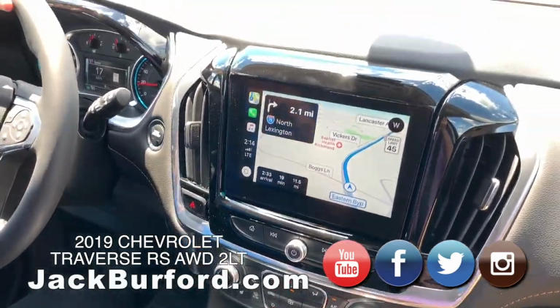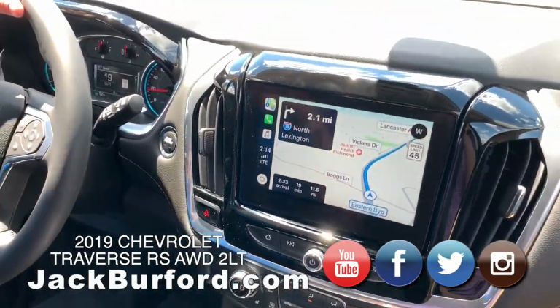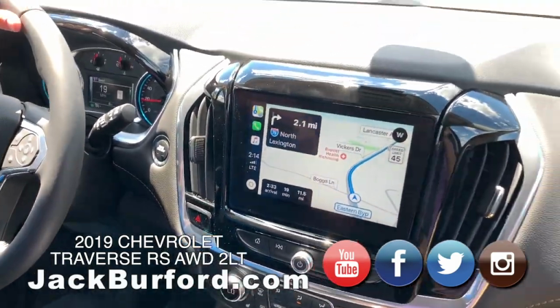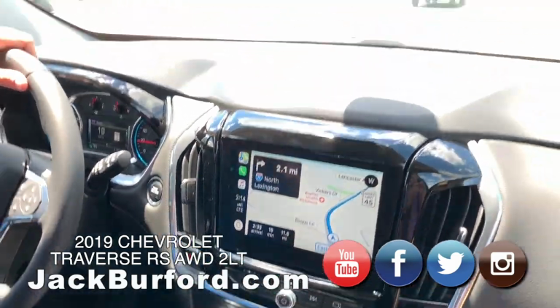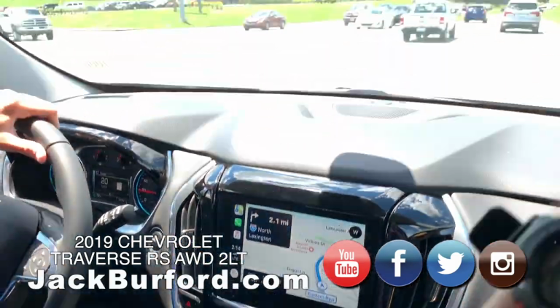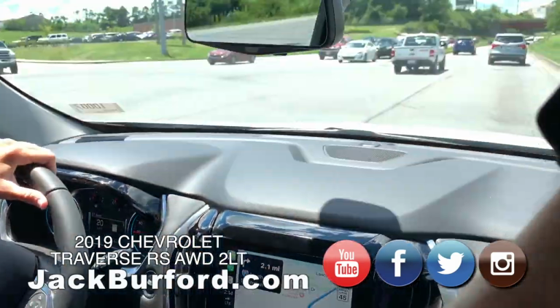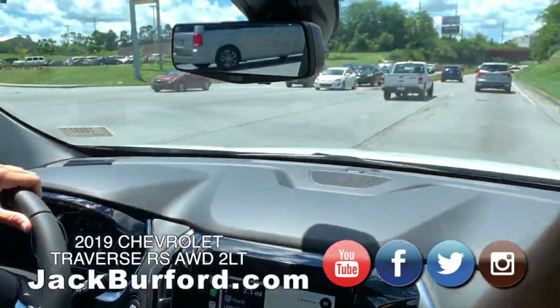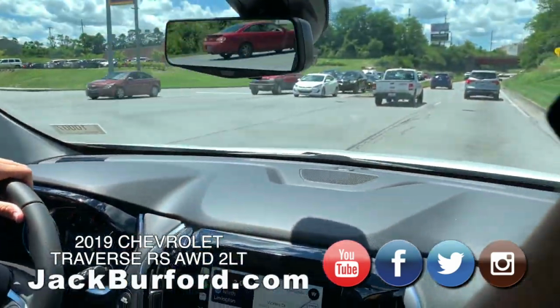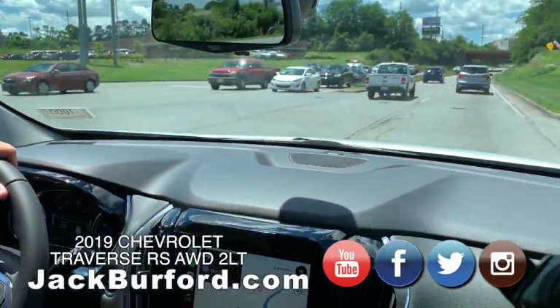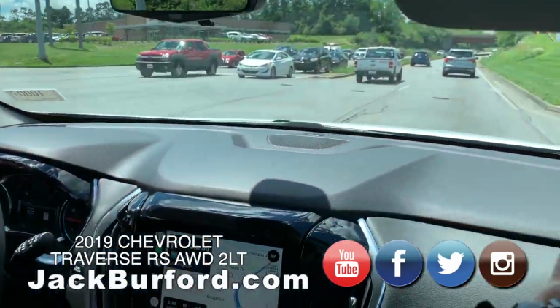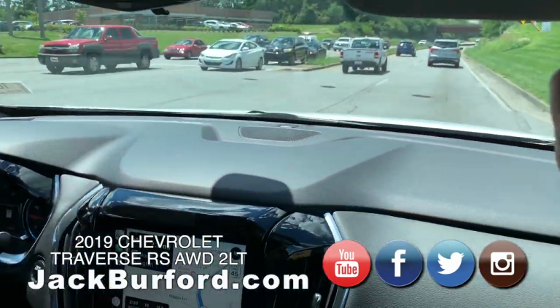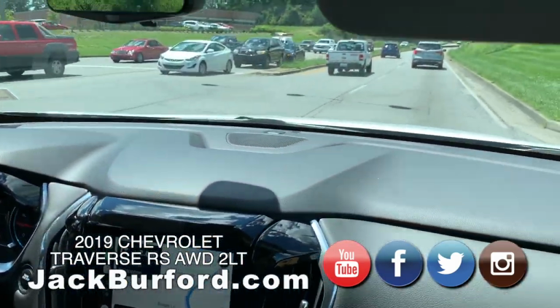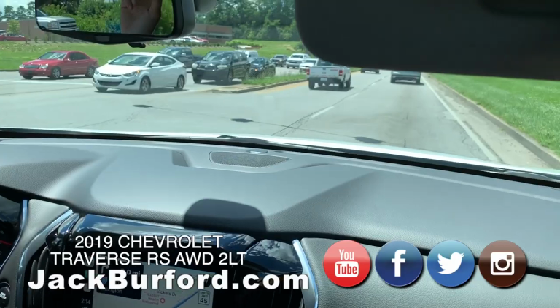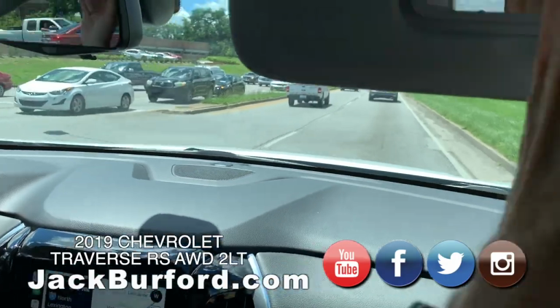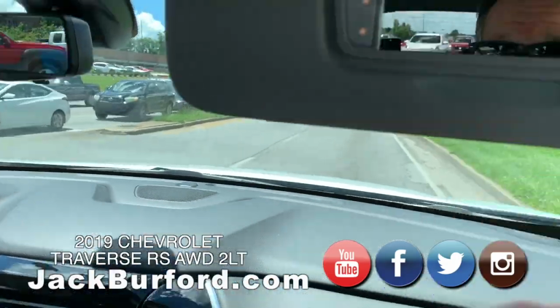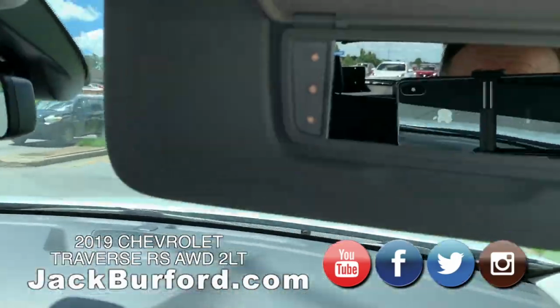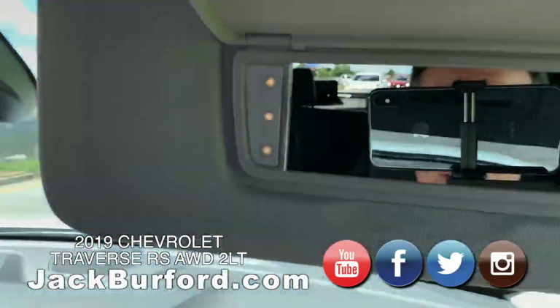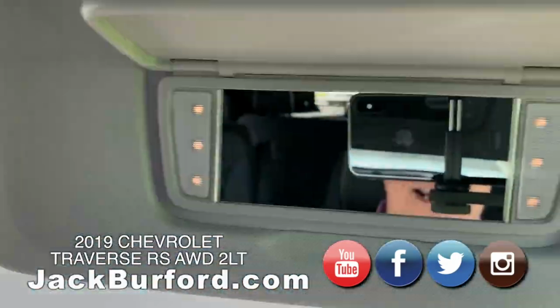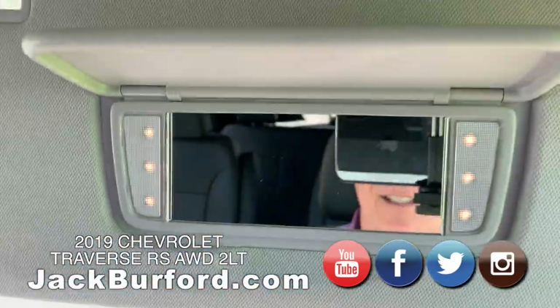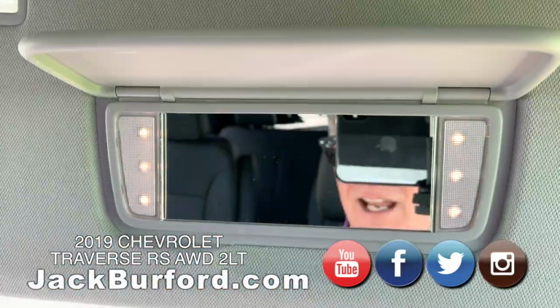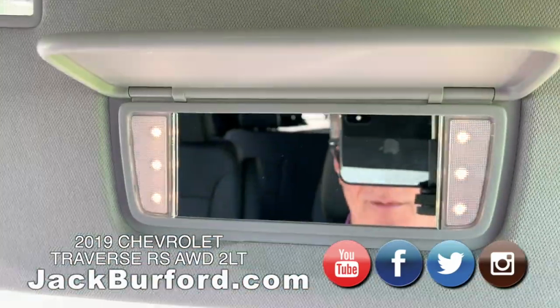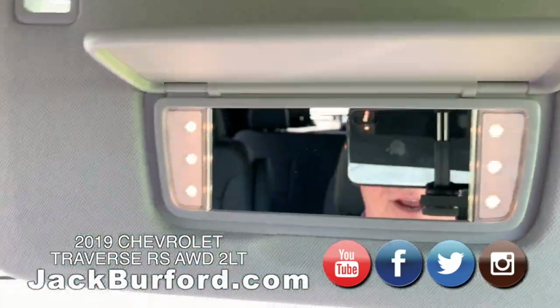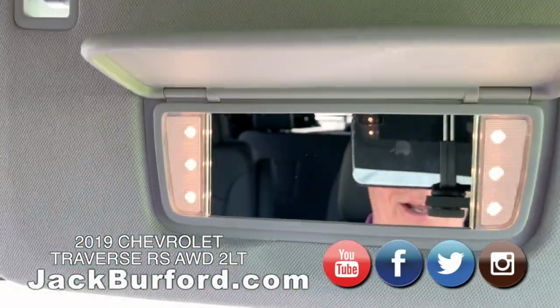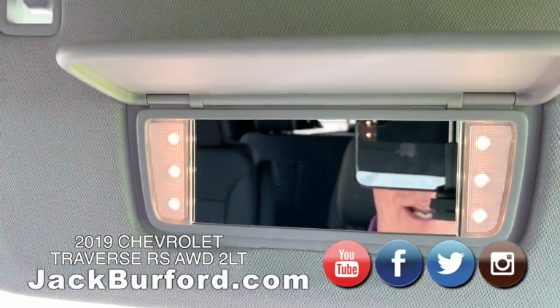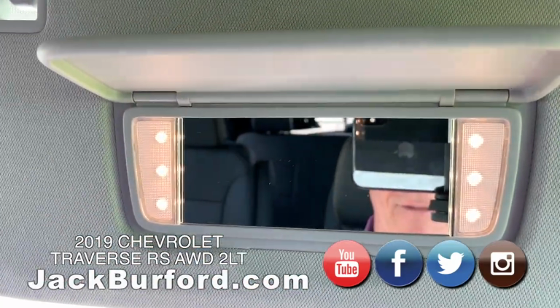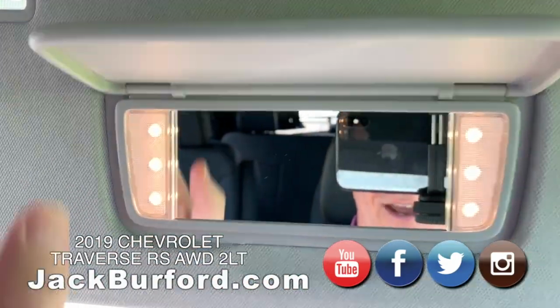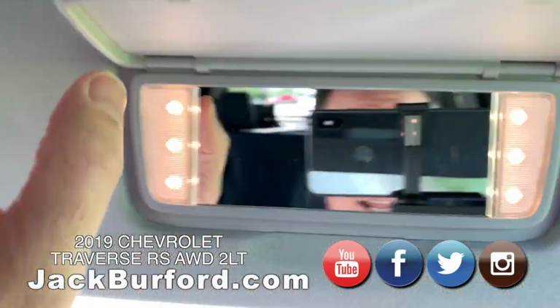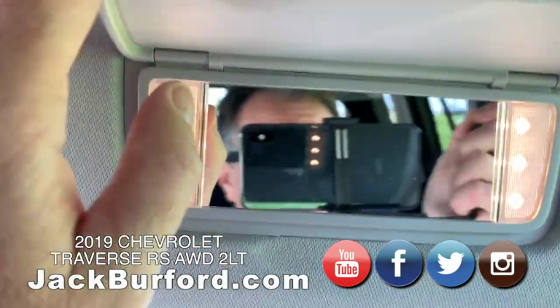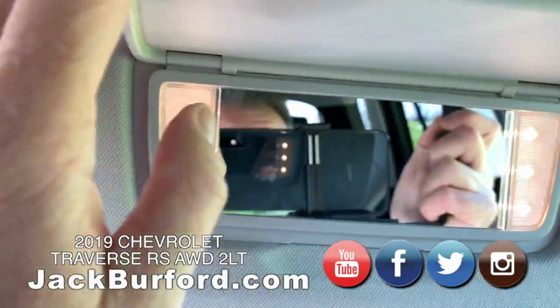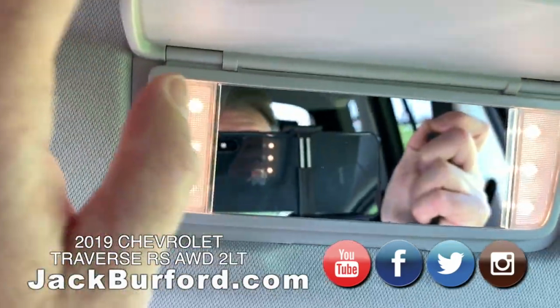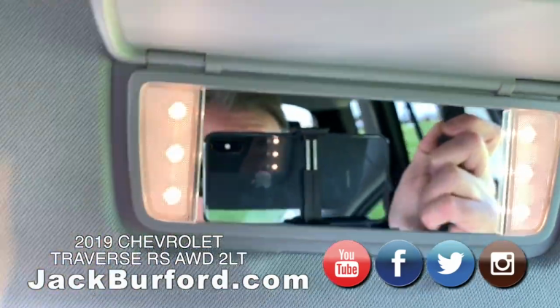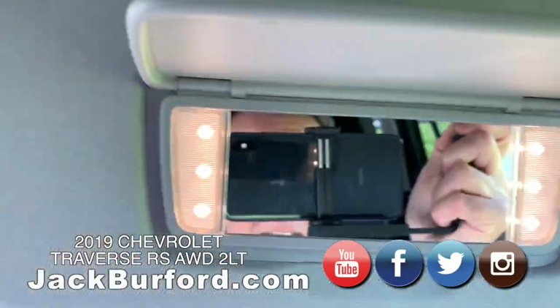Of course, Greg always liked these illuminated mirrors. Yes, look at them. Gotta have that — that's Greg's favorite thing, isn't it?